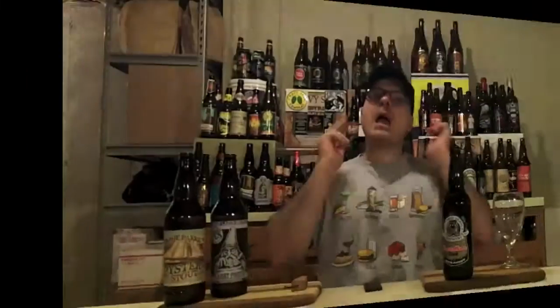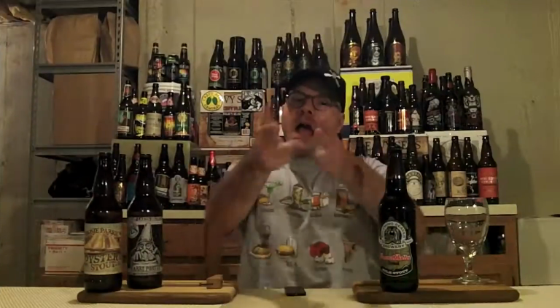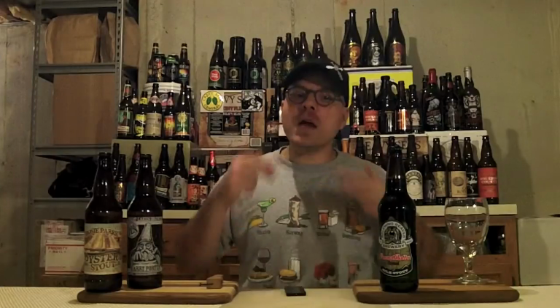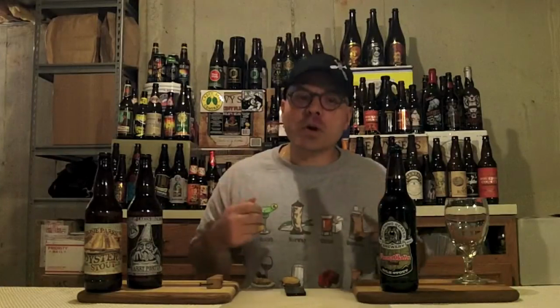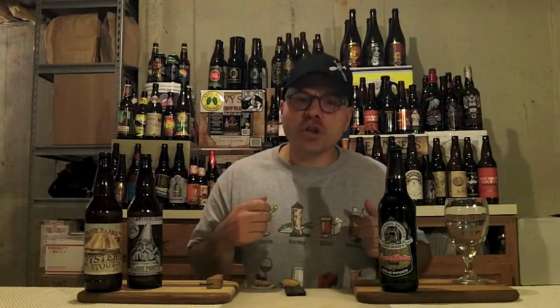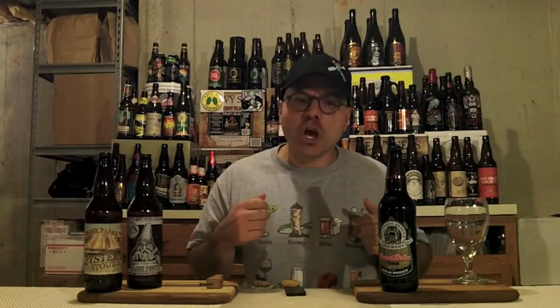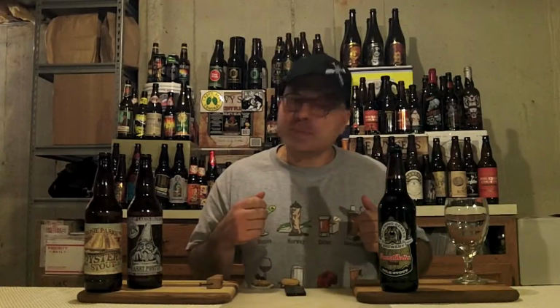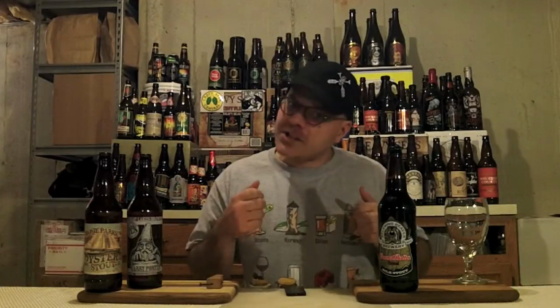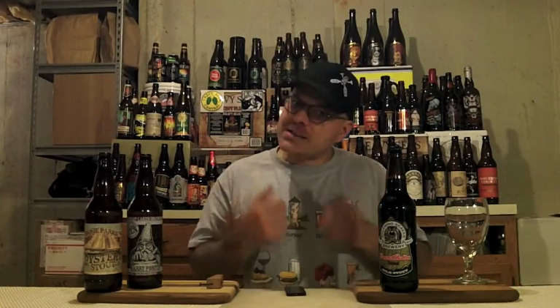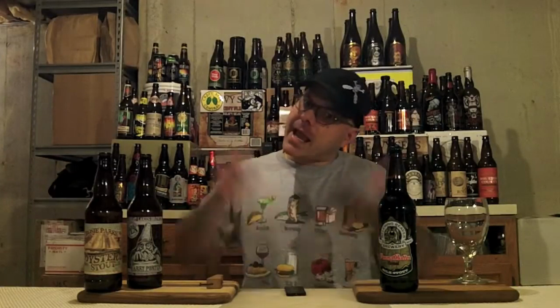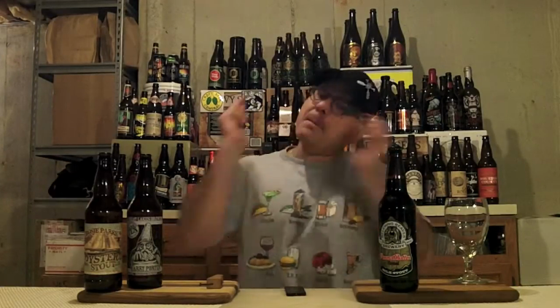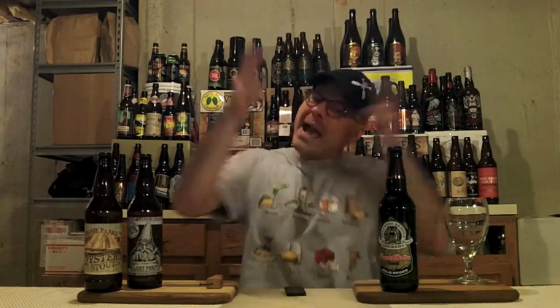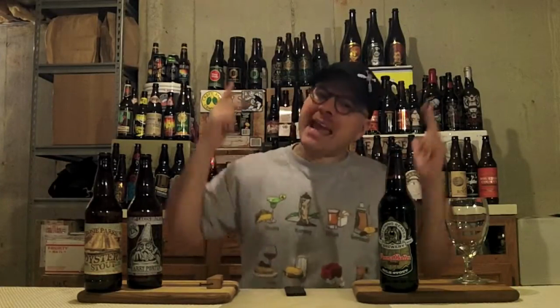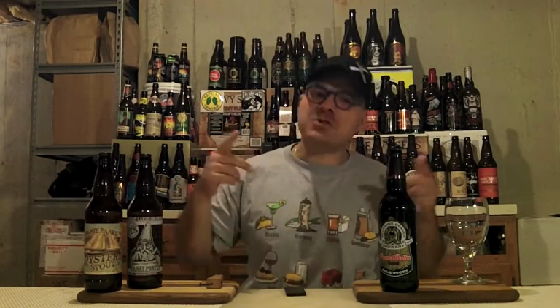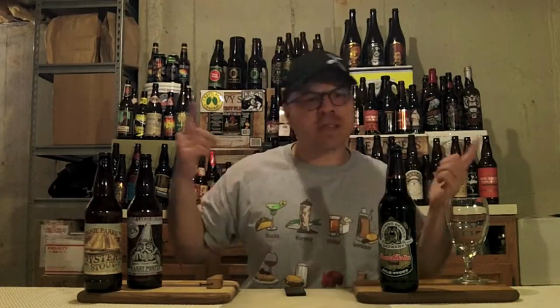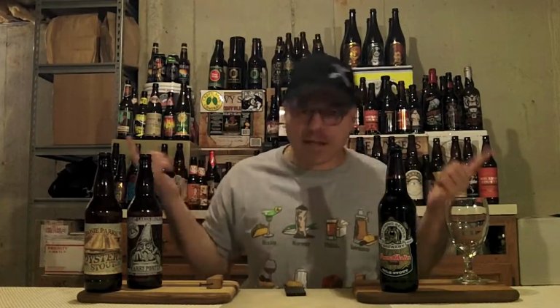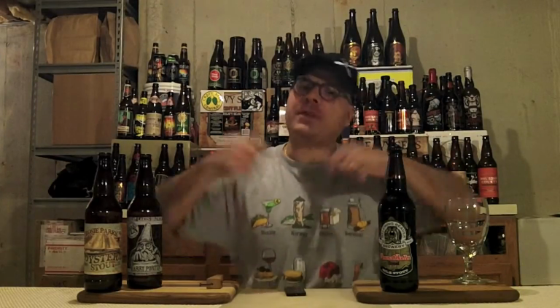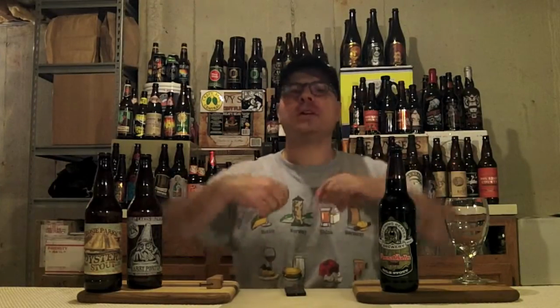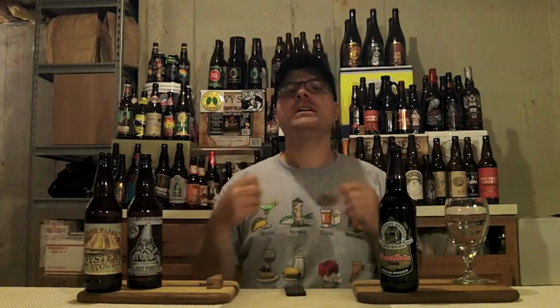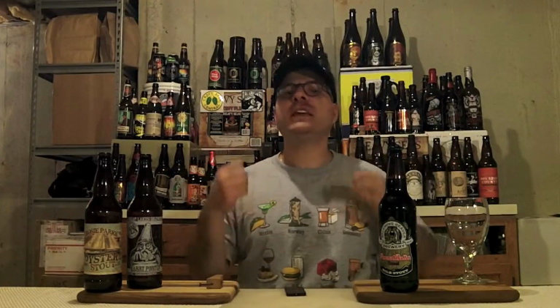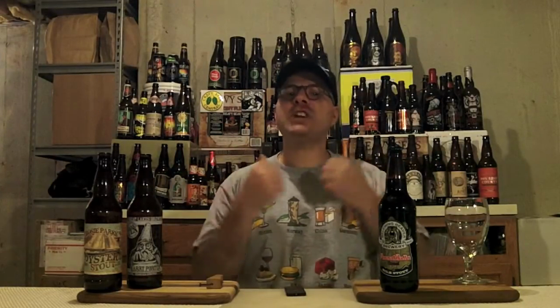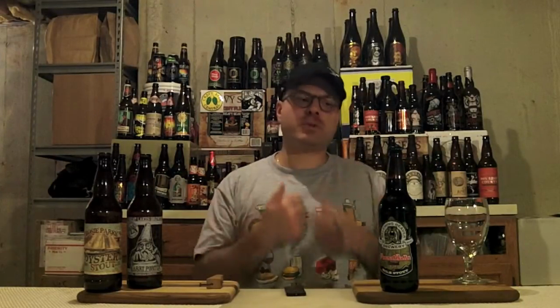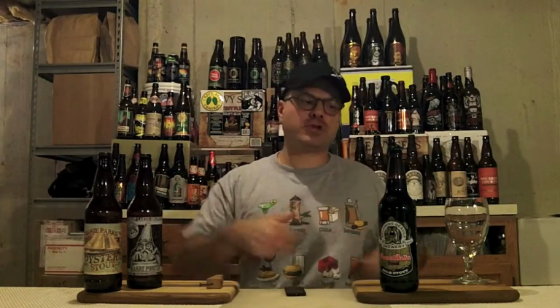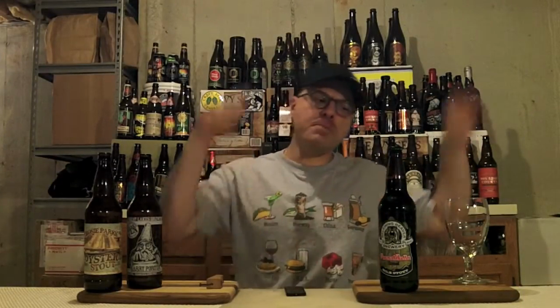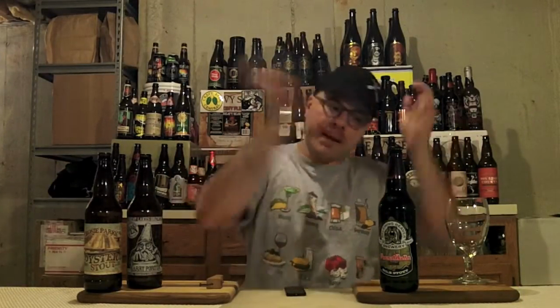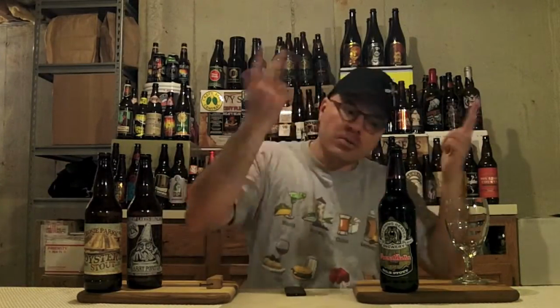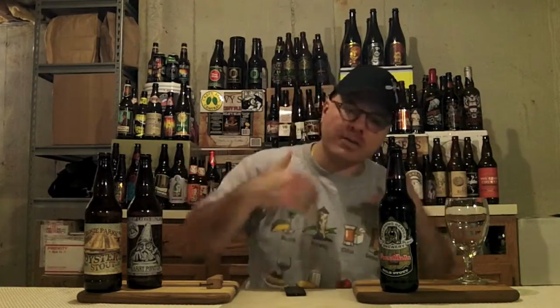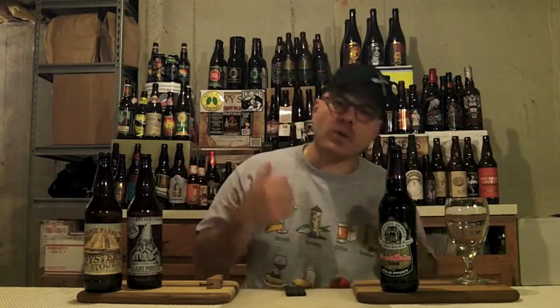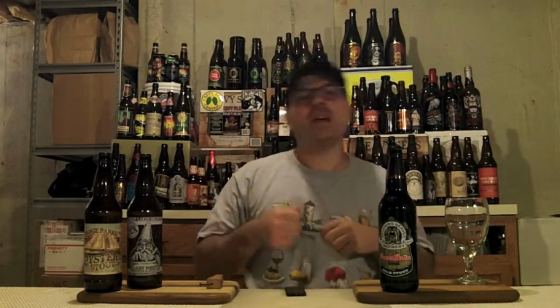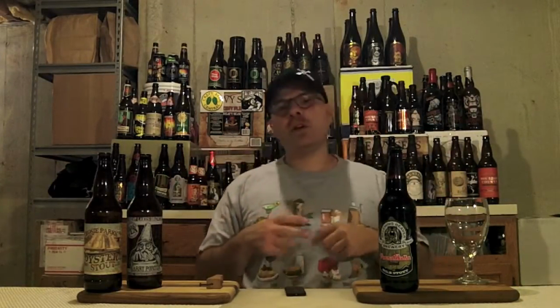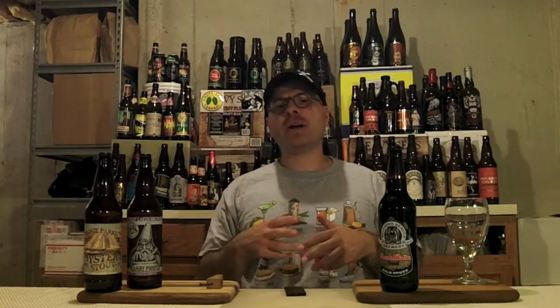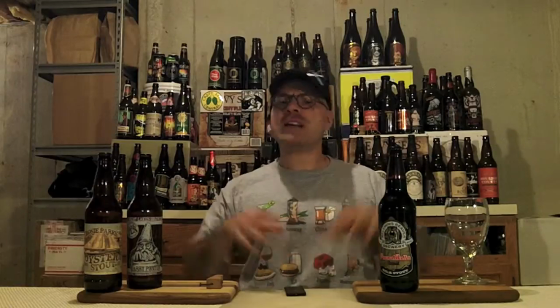Hey there, Brutube! DJ's here, back at ya with yet another DJ's Brutube Beer Review!